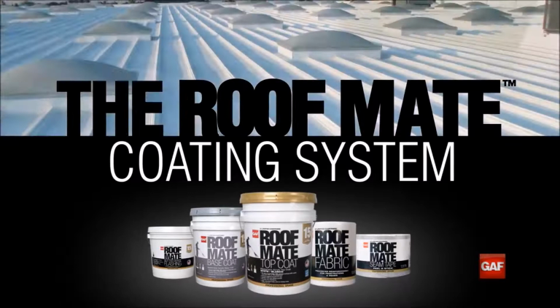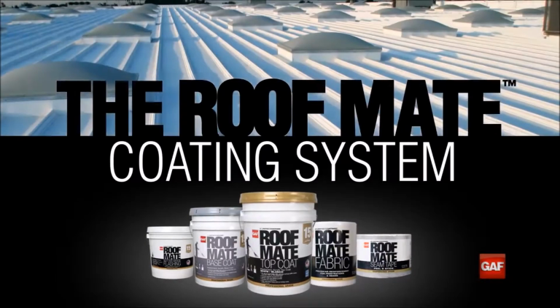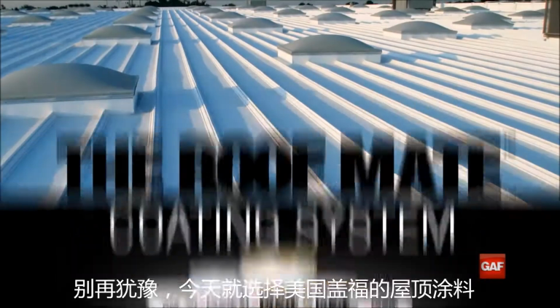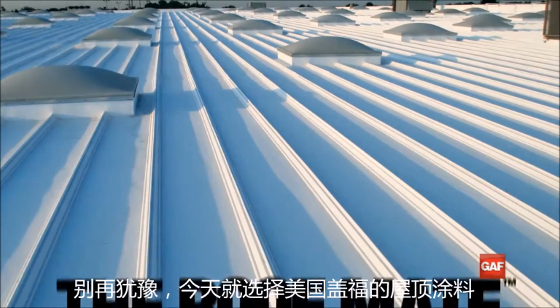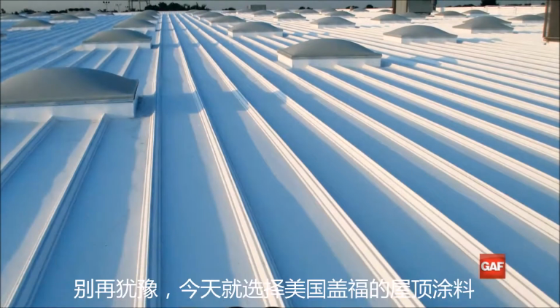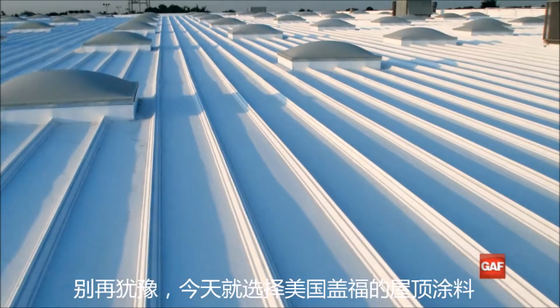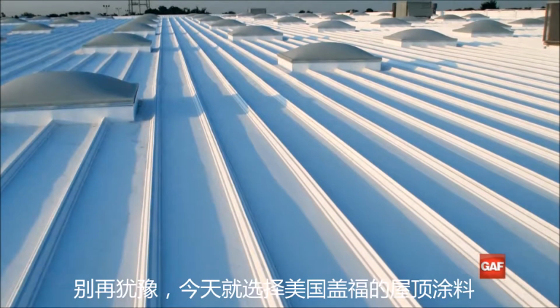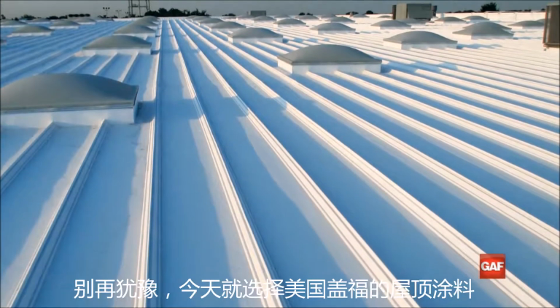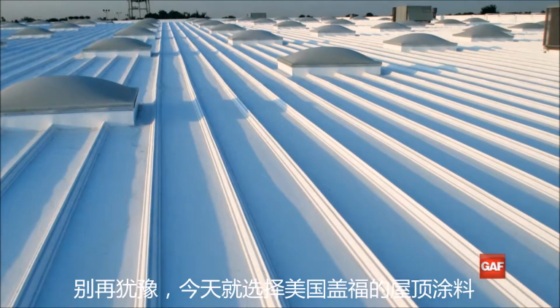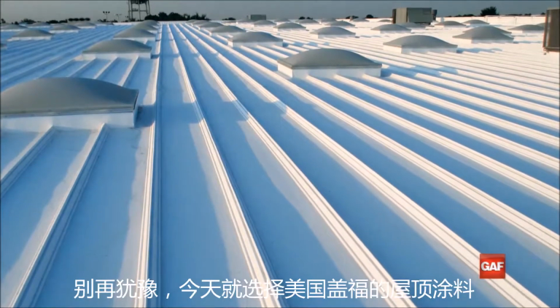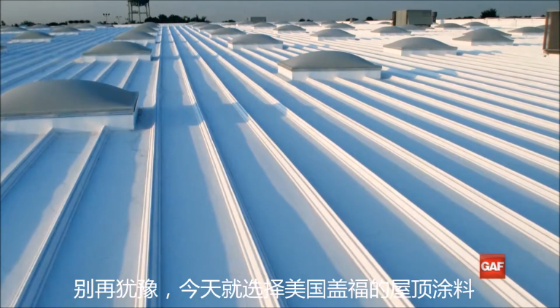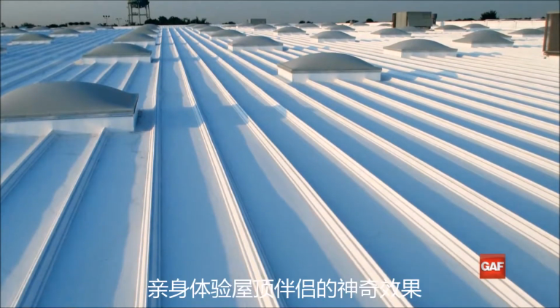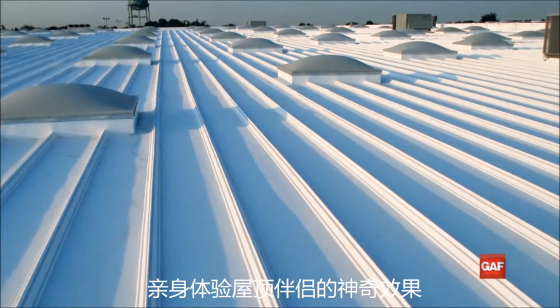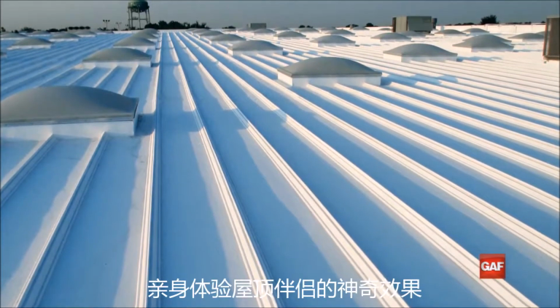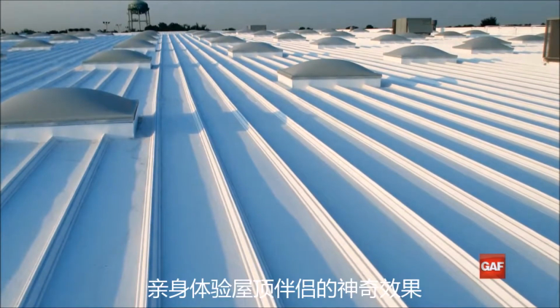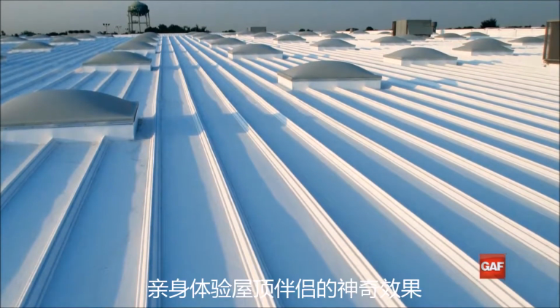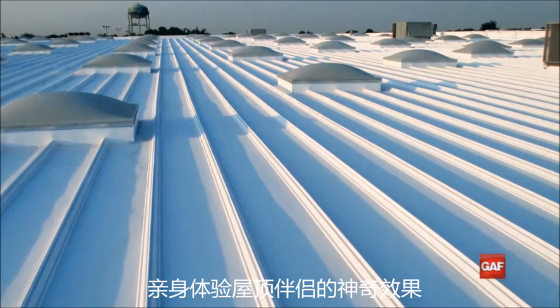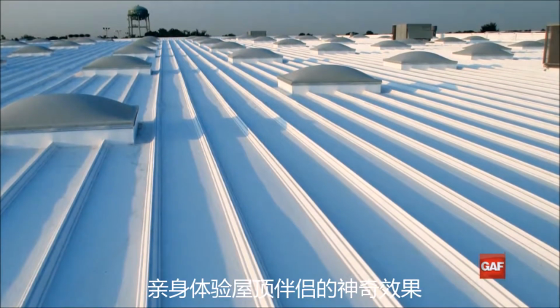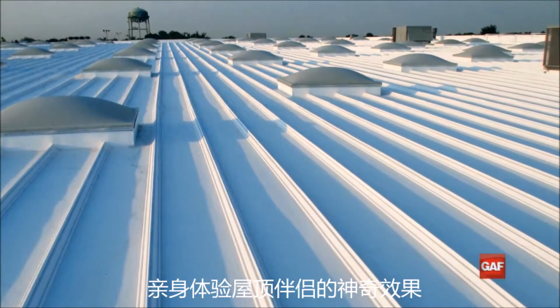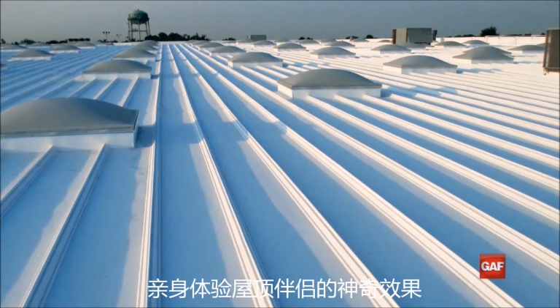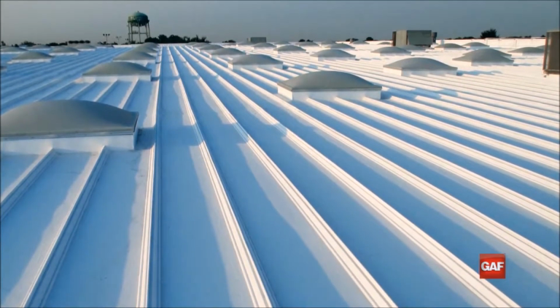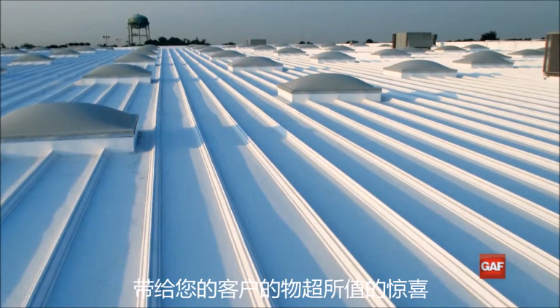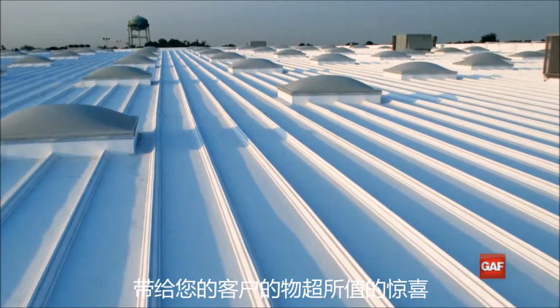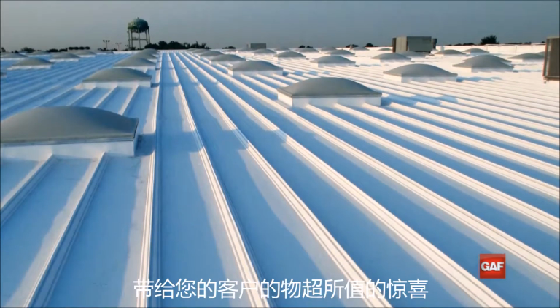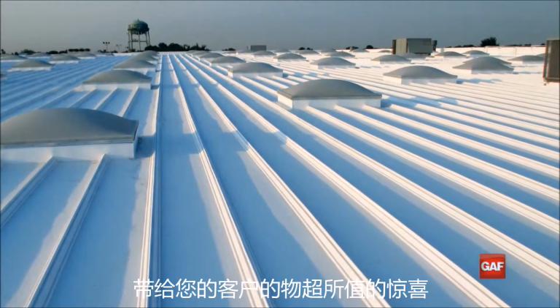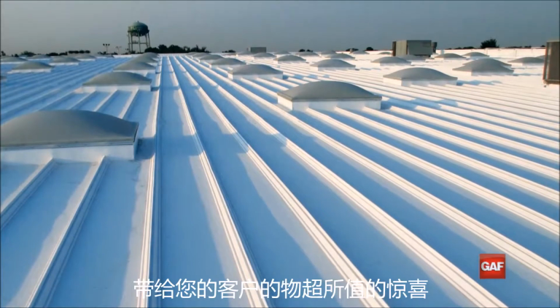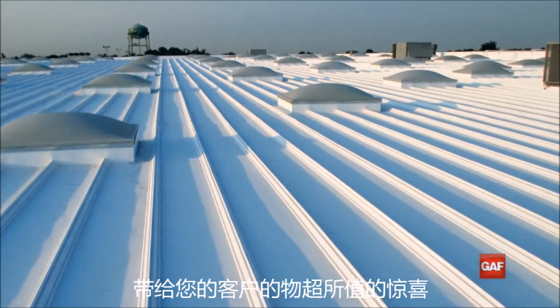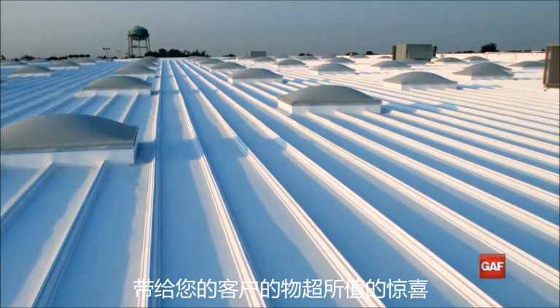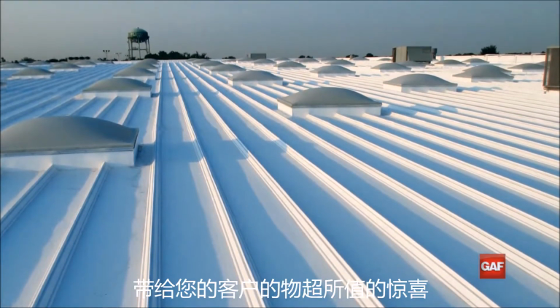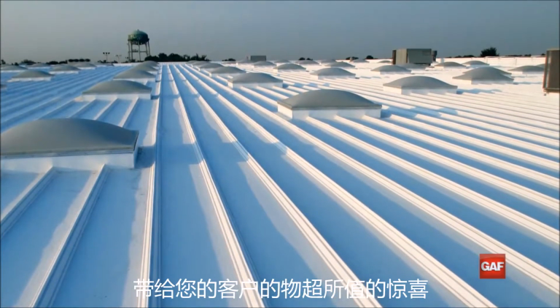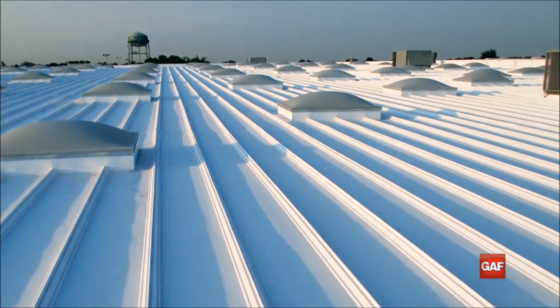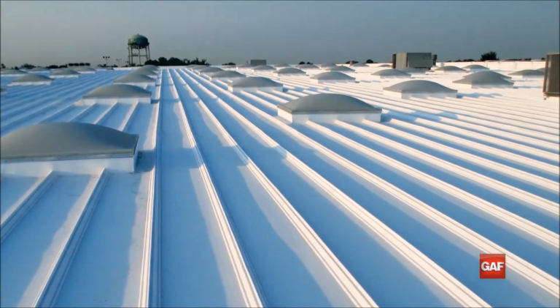So get started today and experience how roof coatings can provide value to your customers and help you grow your business.